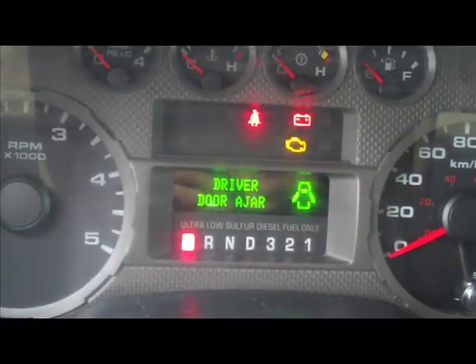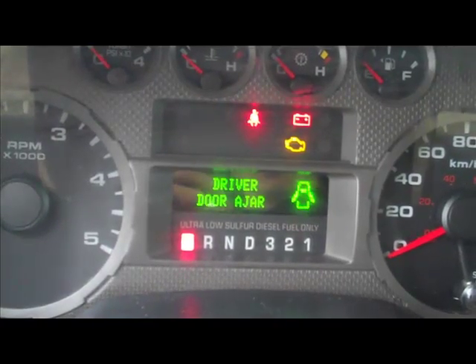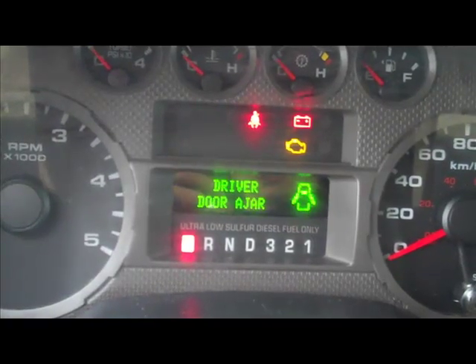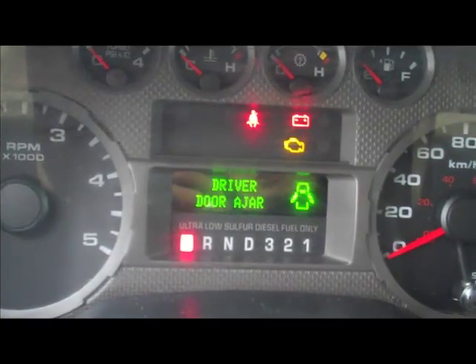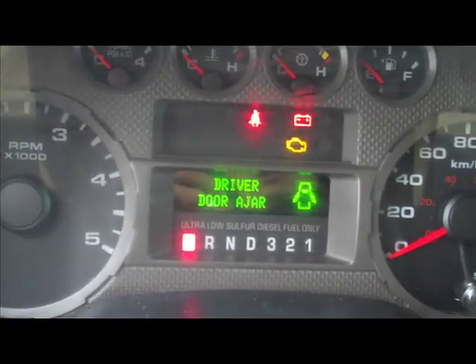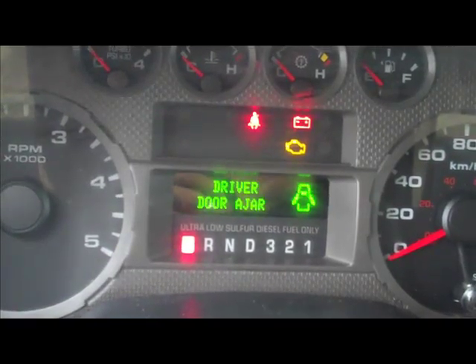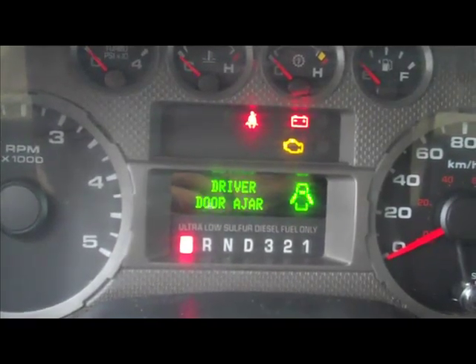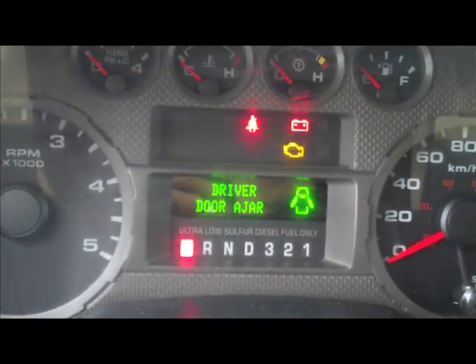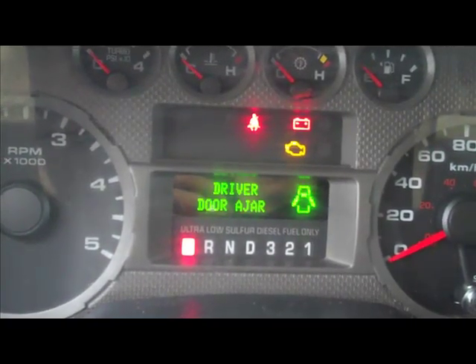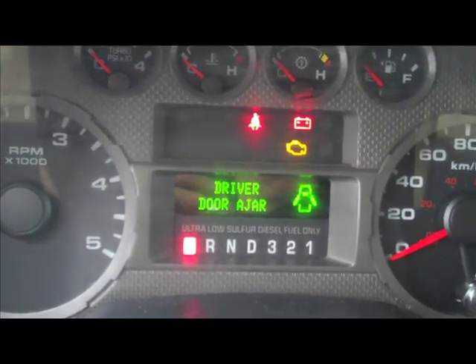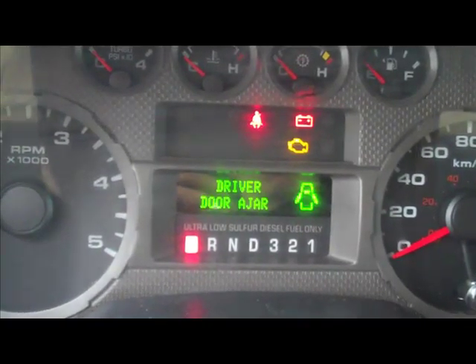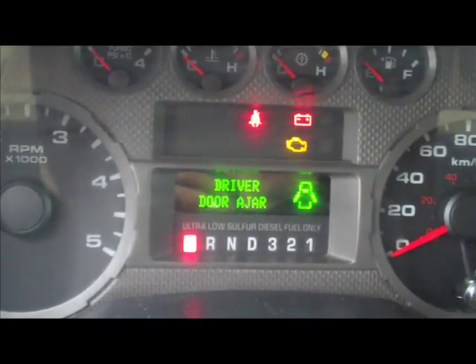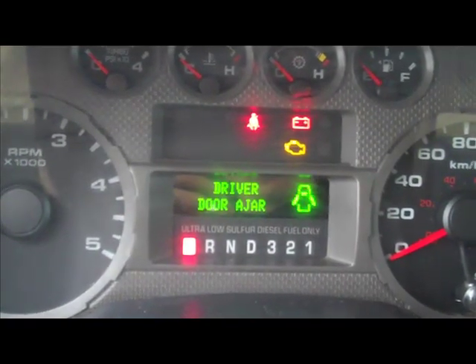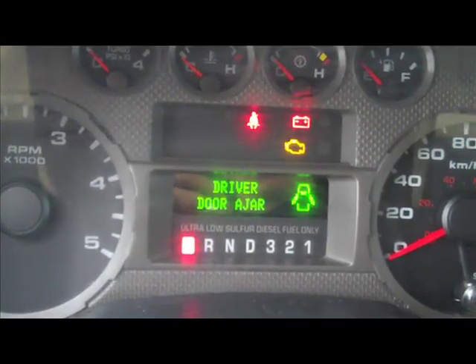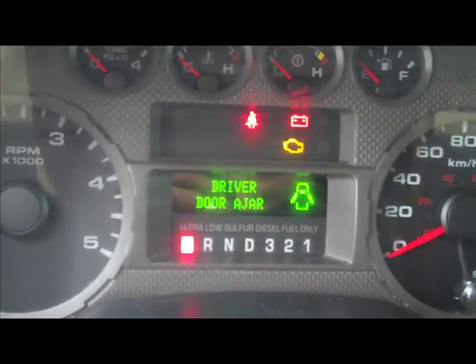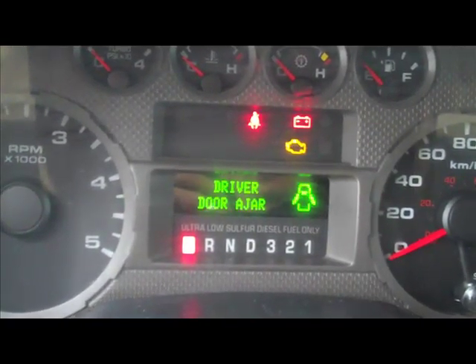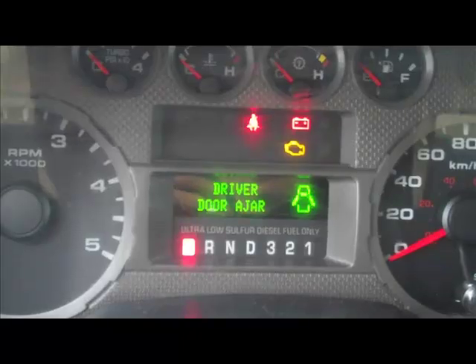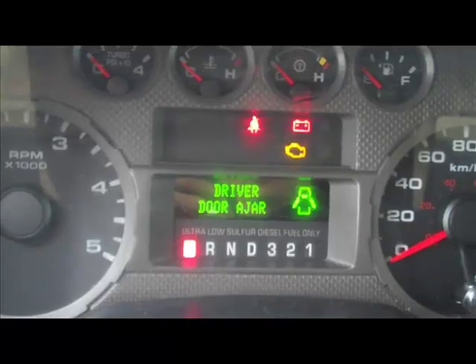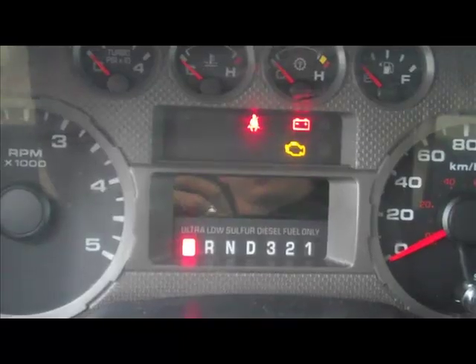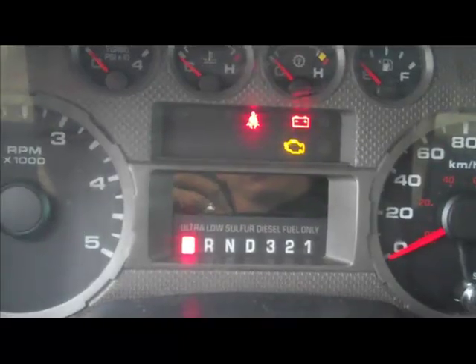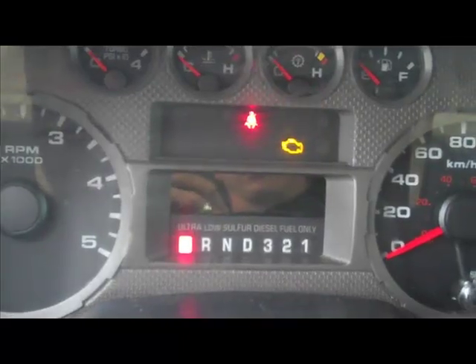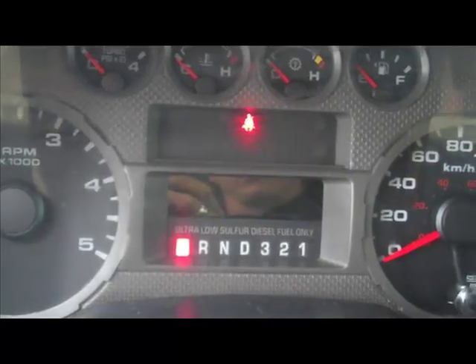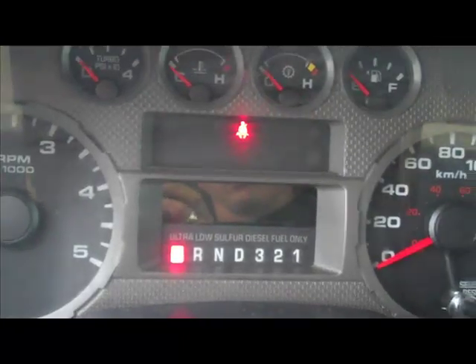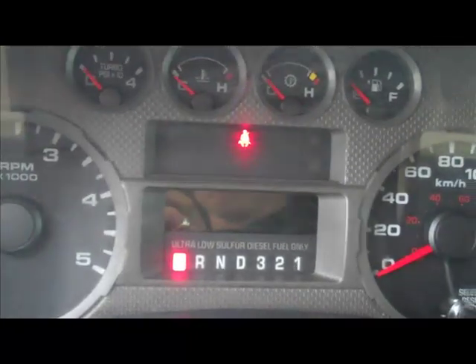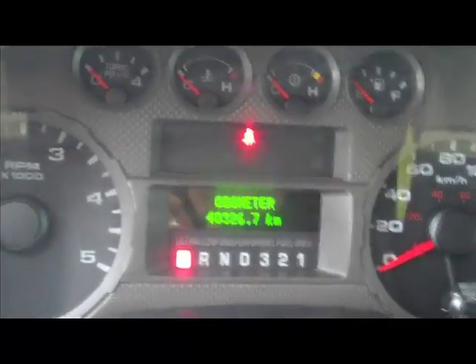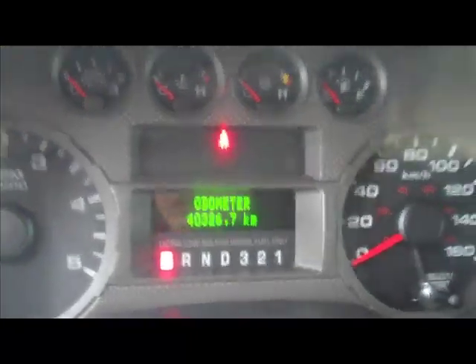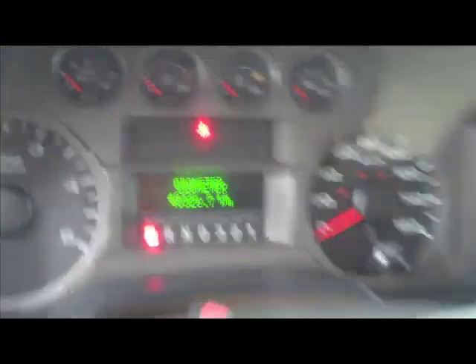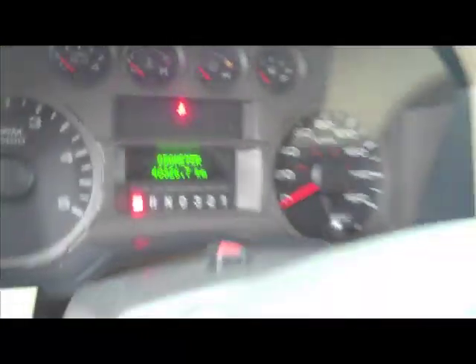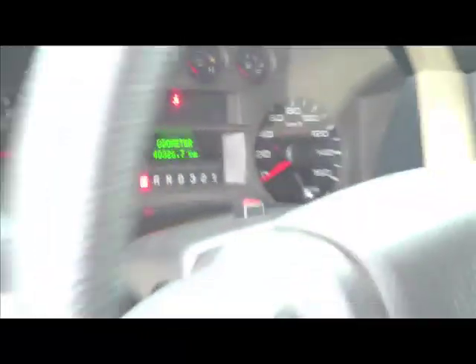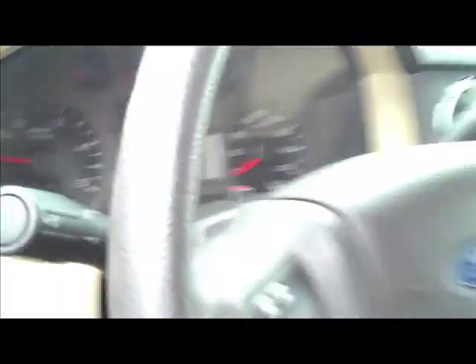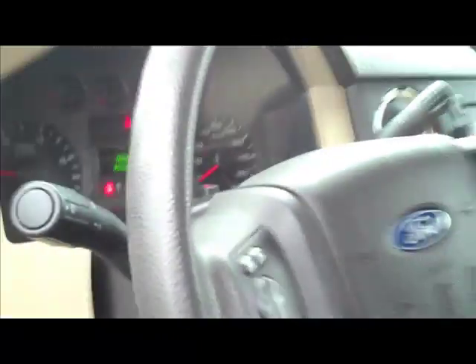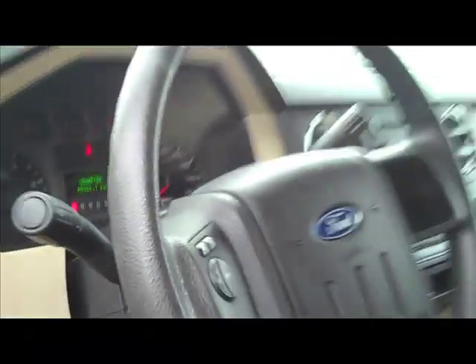Now as they turn off, the glow plugs have been warmed up and we can turn the key to start the engine. Starts up nice and fine.